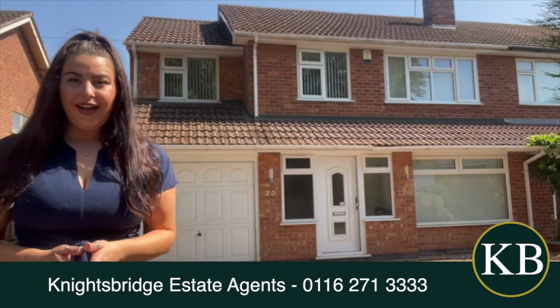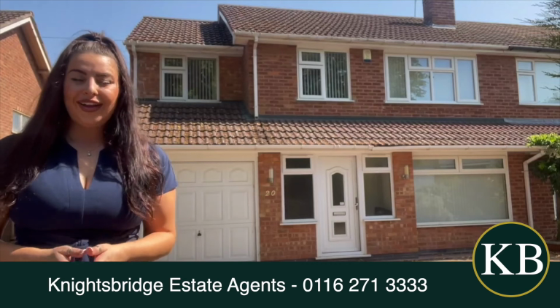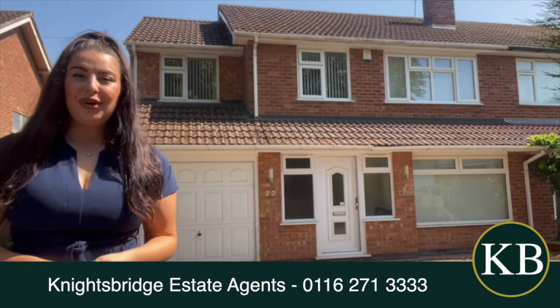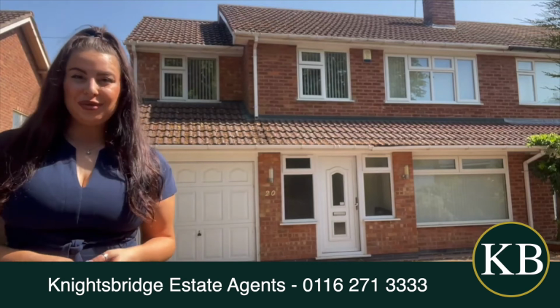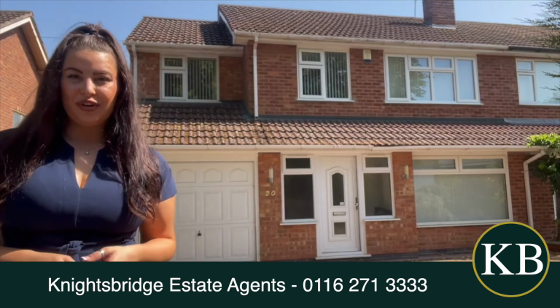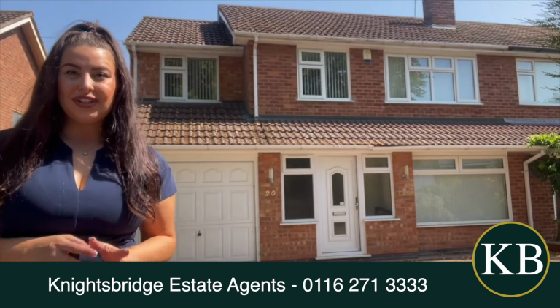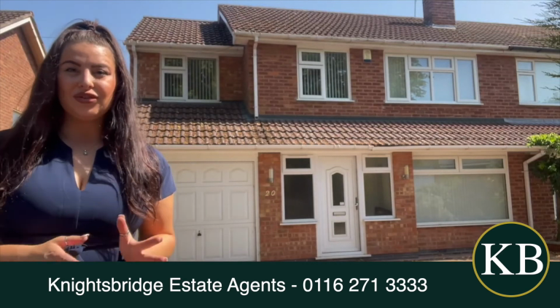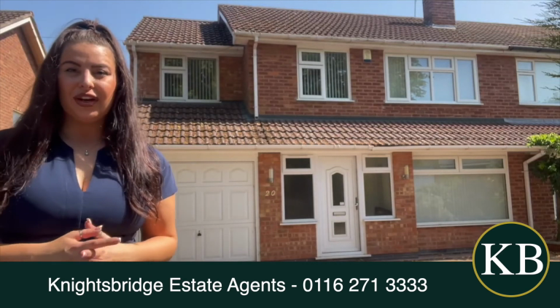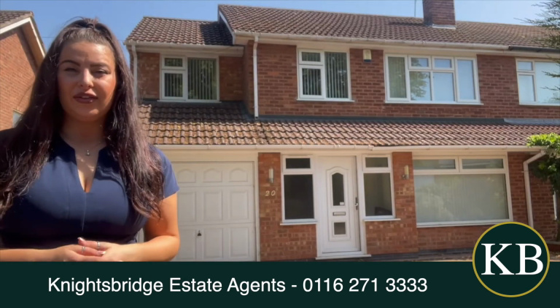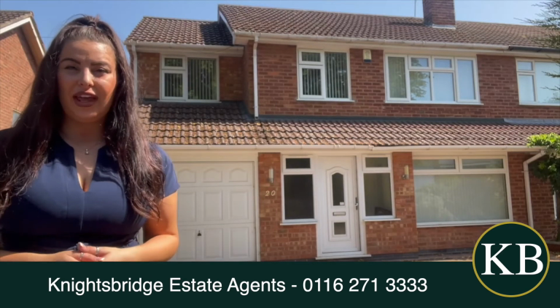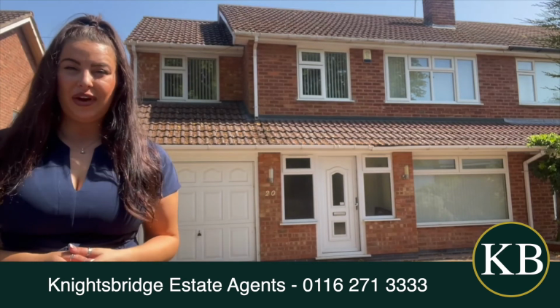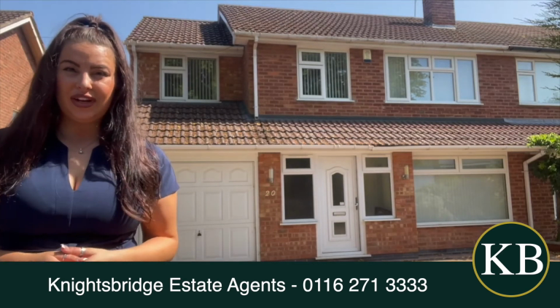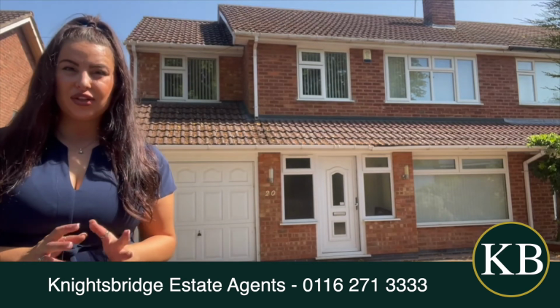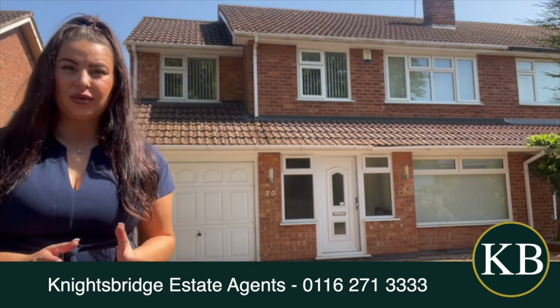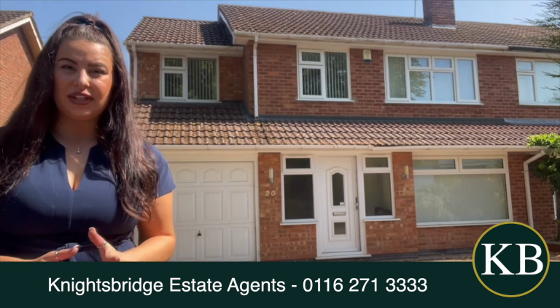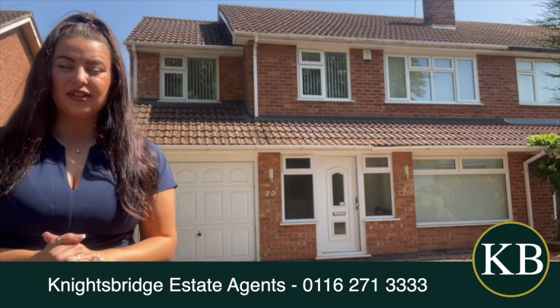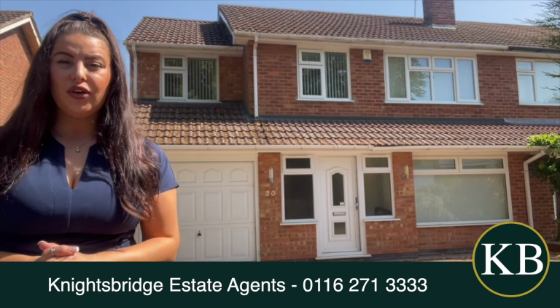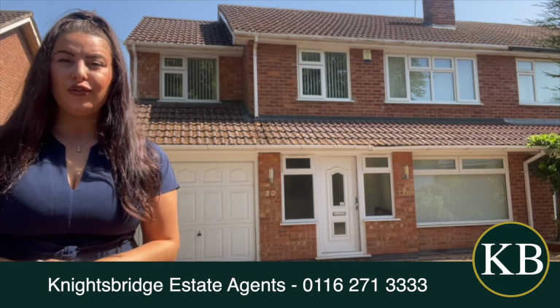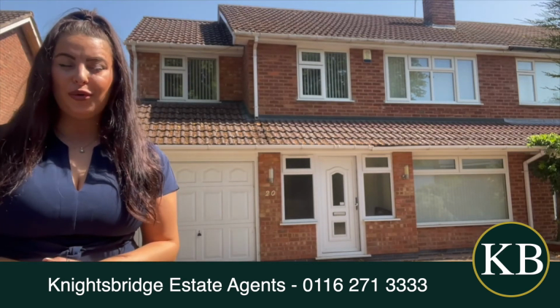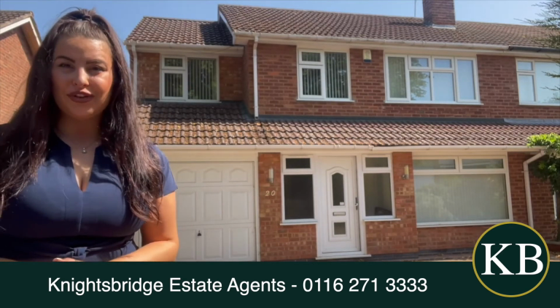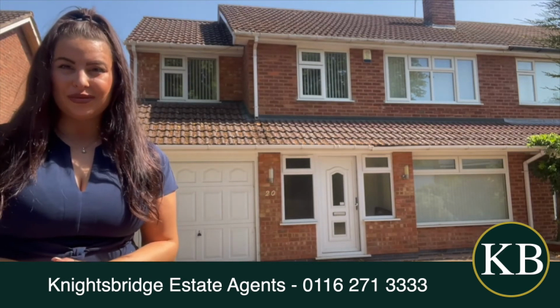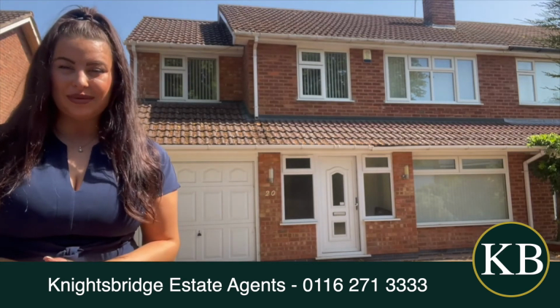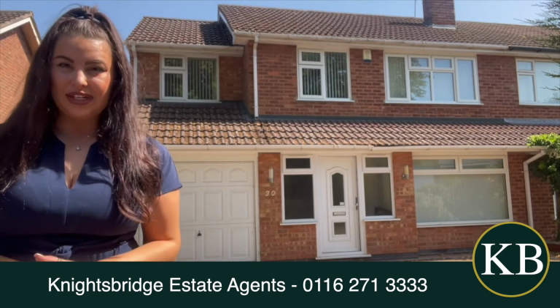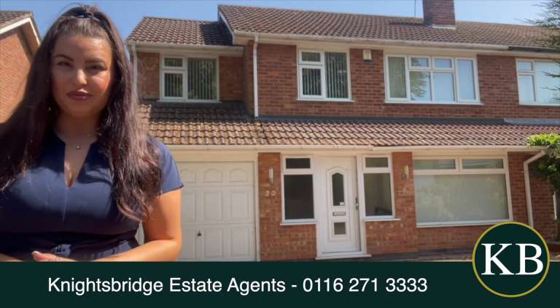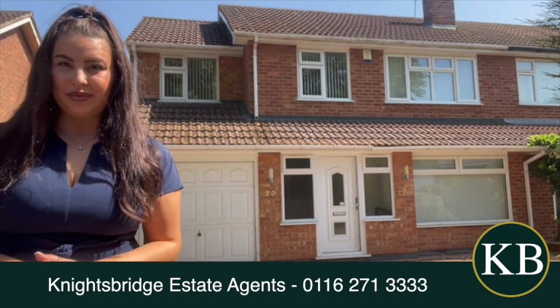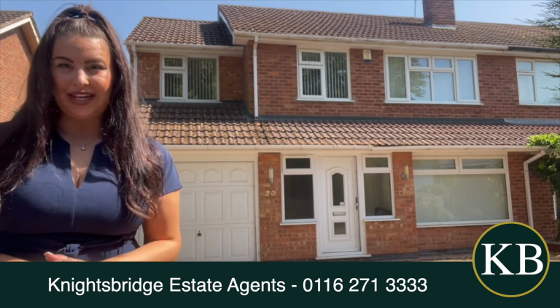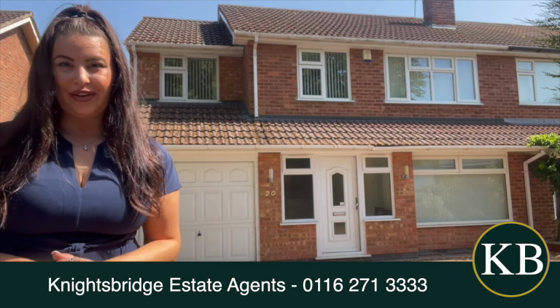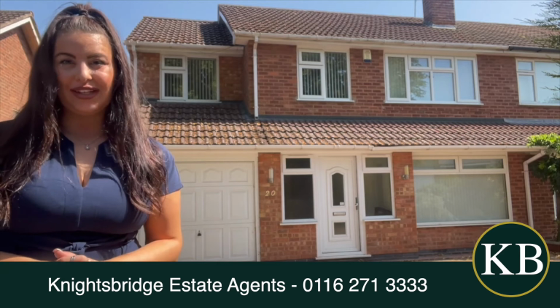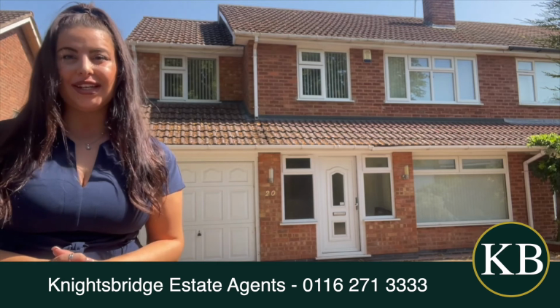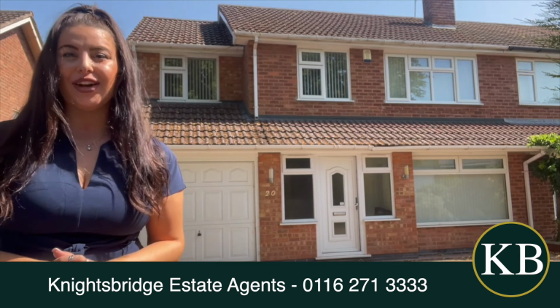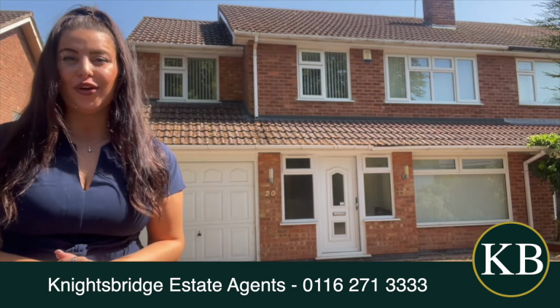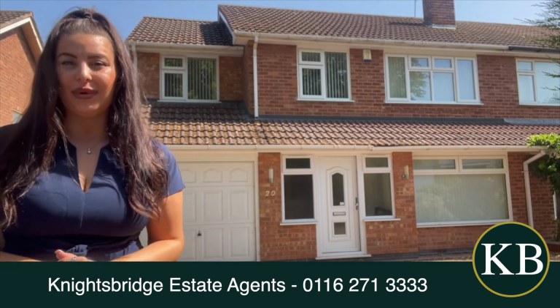Hi and welcome to Broxhill Drive. Here we have an exquisite four bedroom semi-detached property located in Oadby.